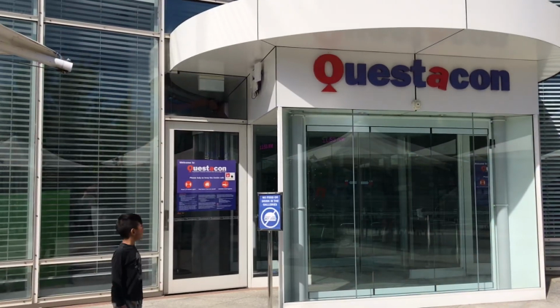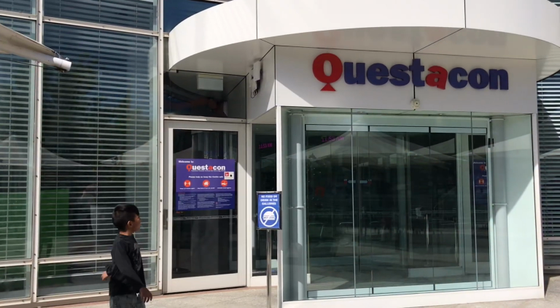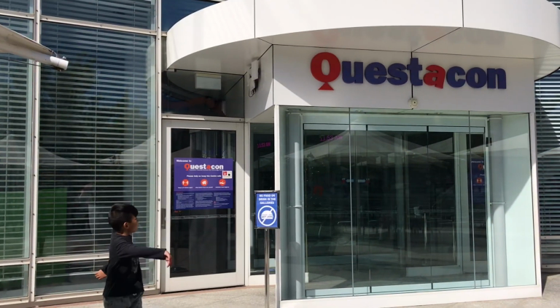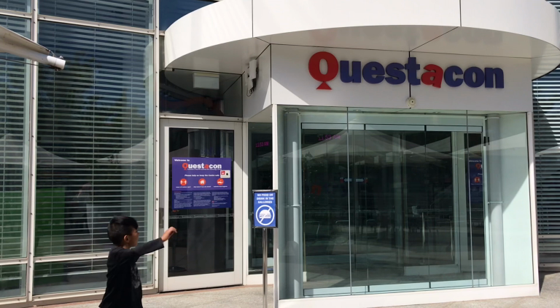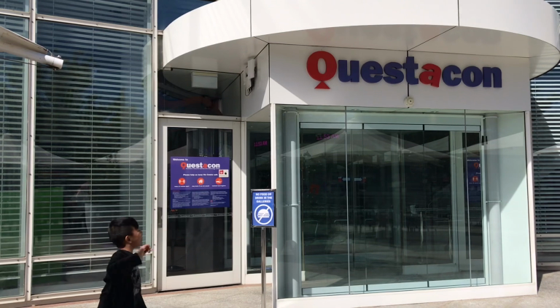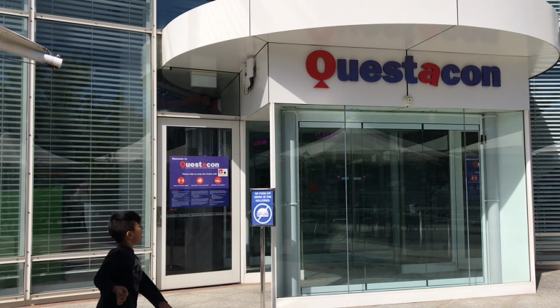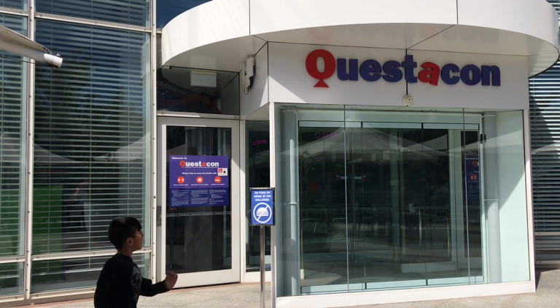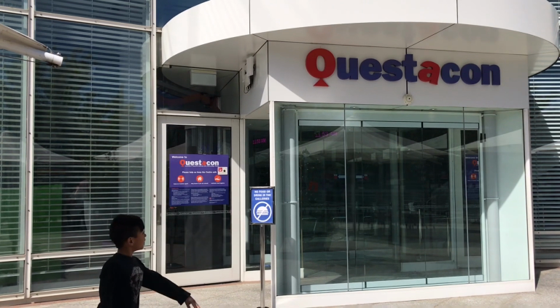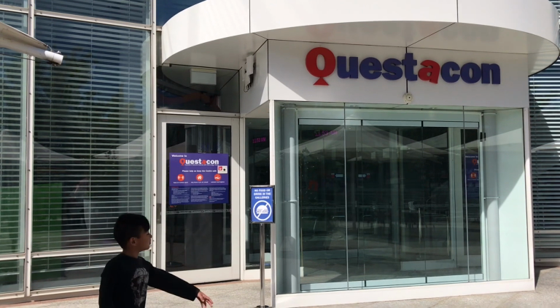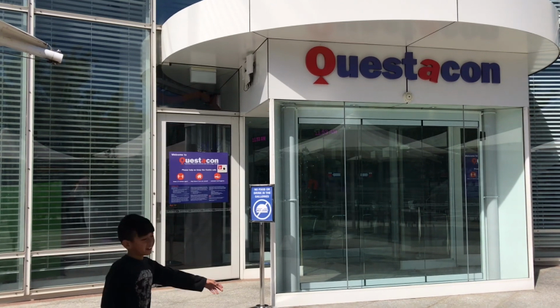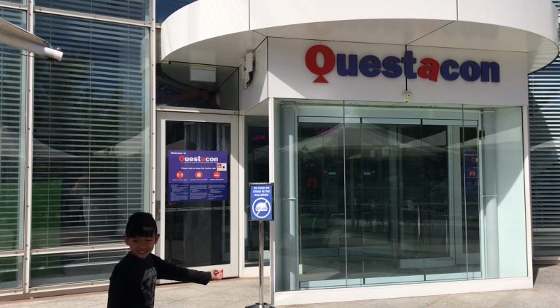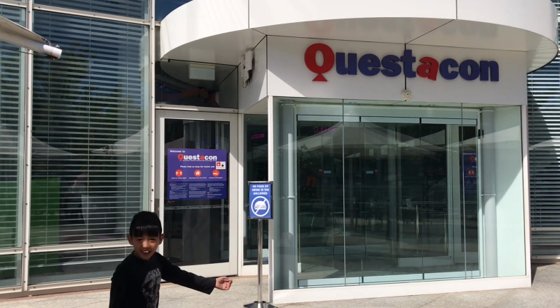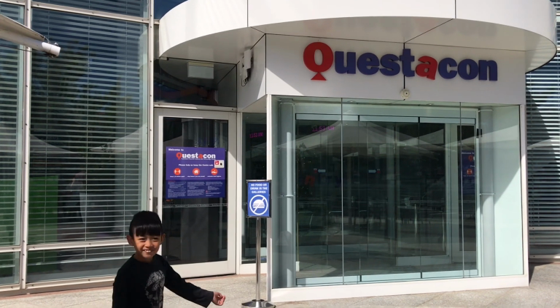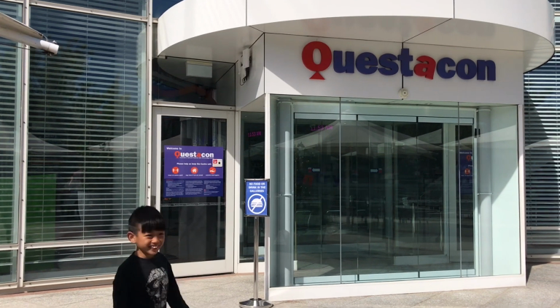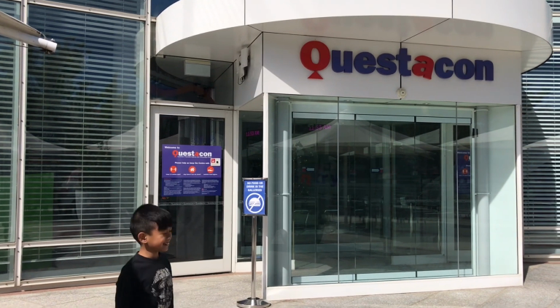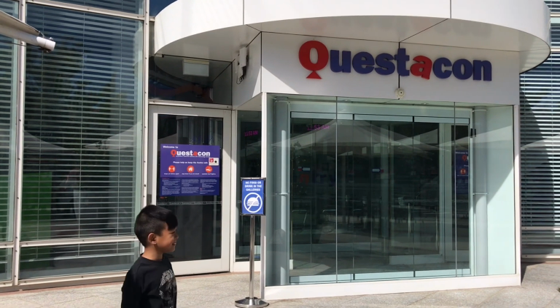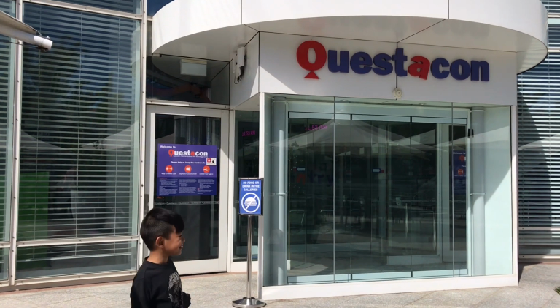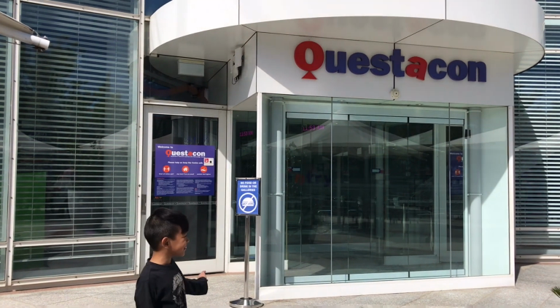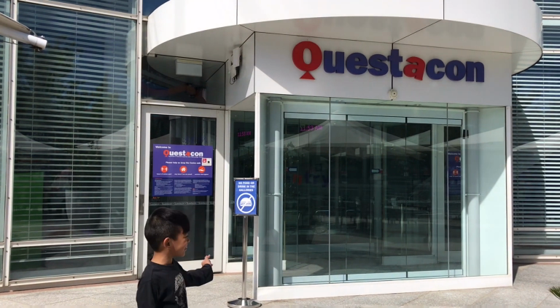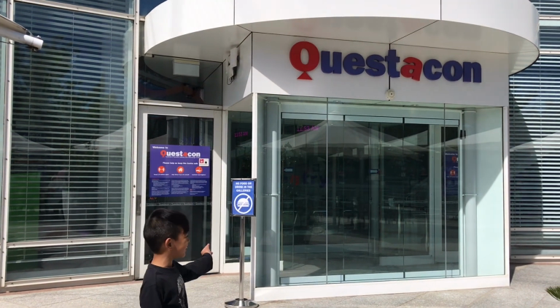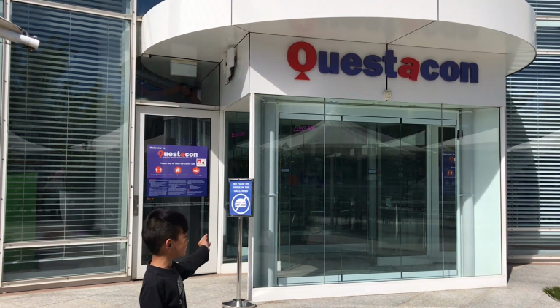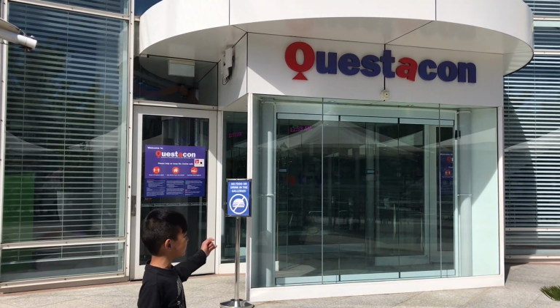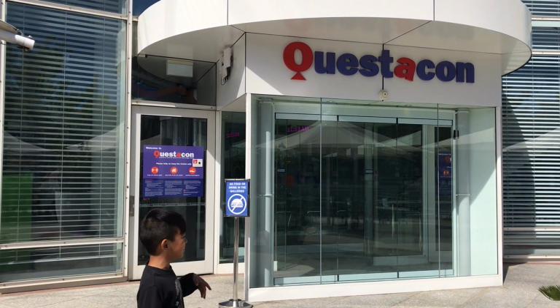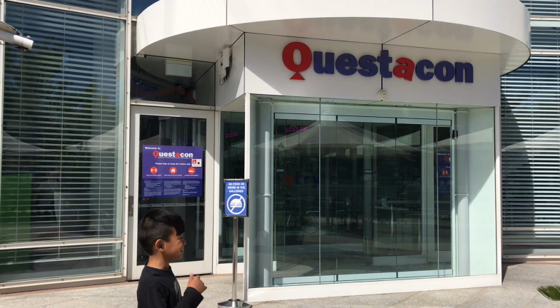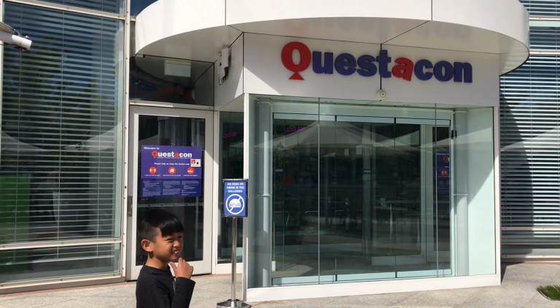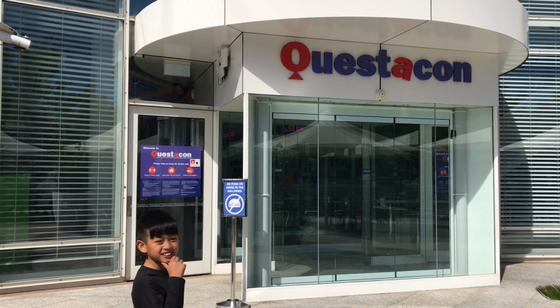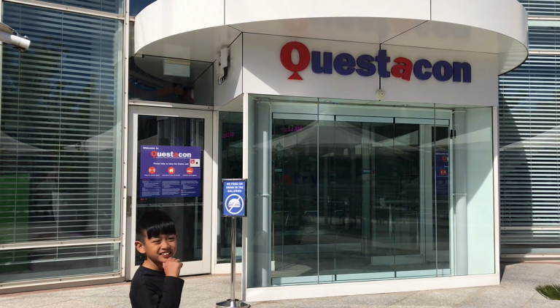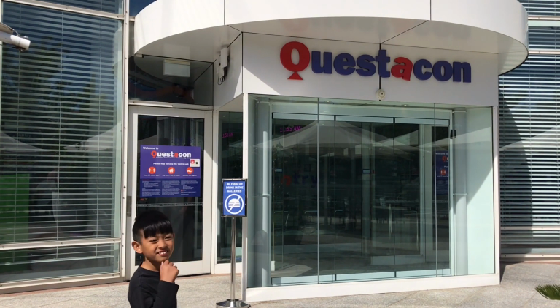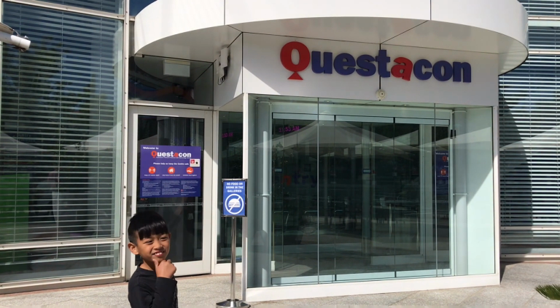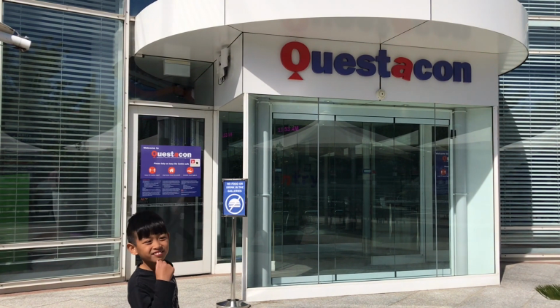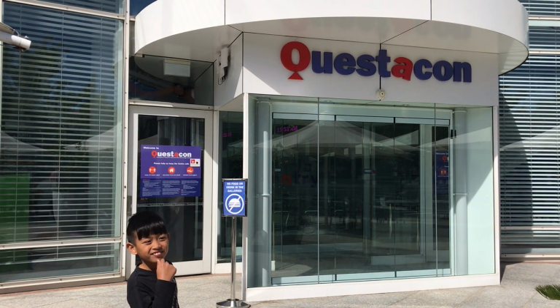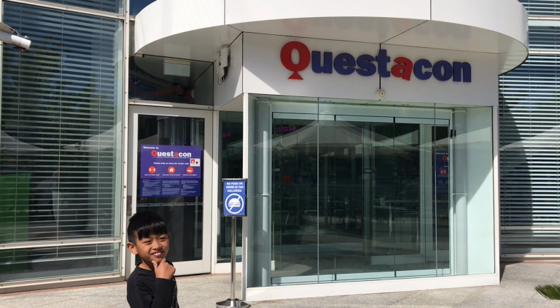Hi guys, it's me Ethan. This is part two of our quest to come visit. Enjoy!